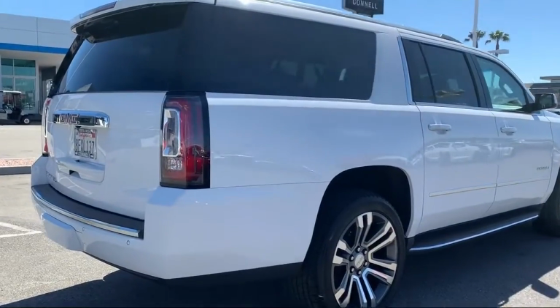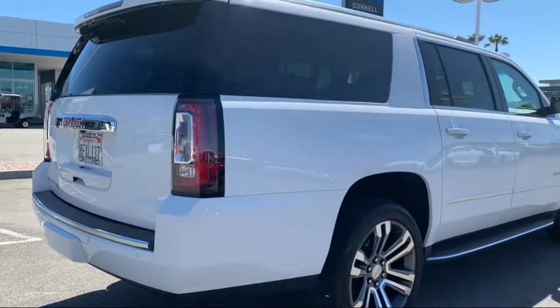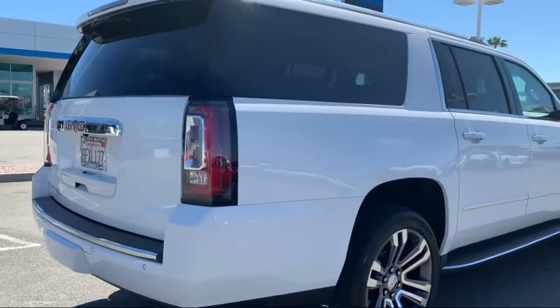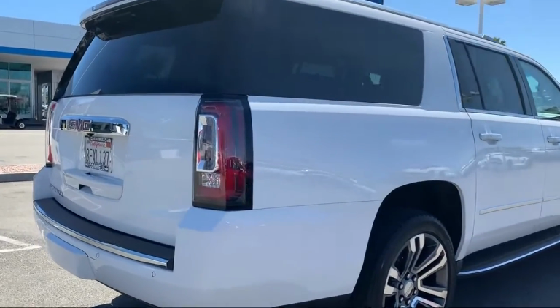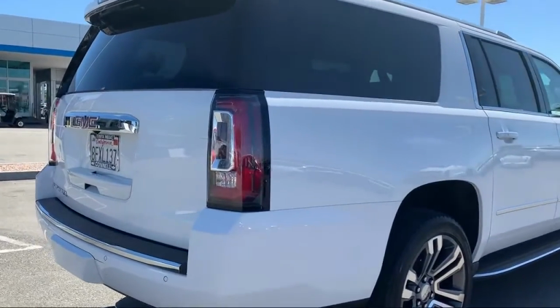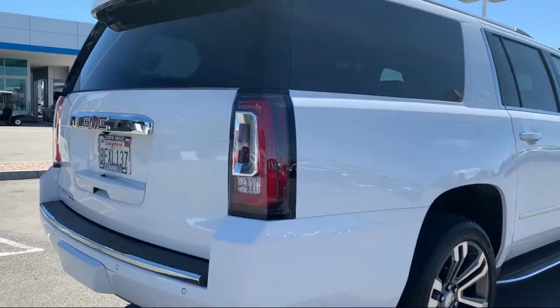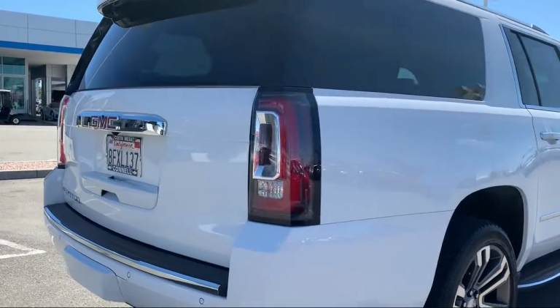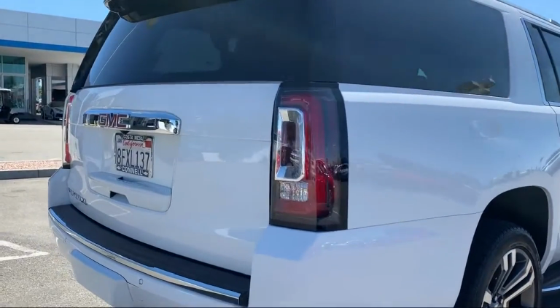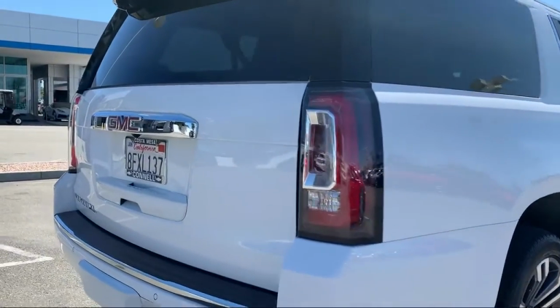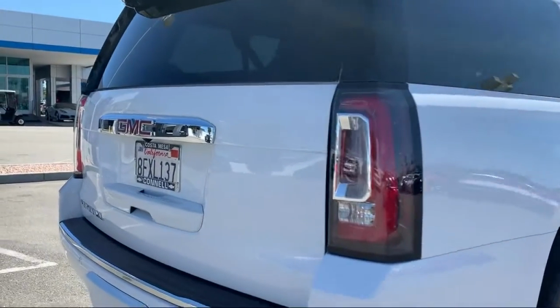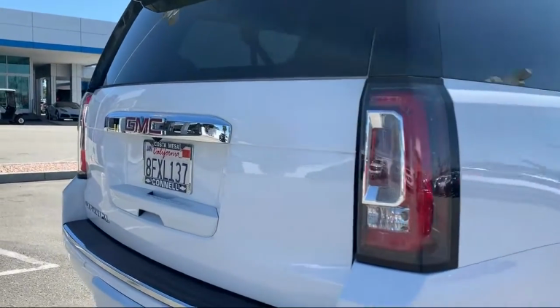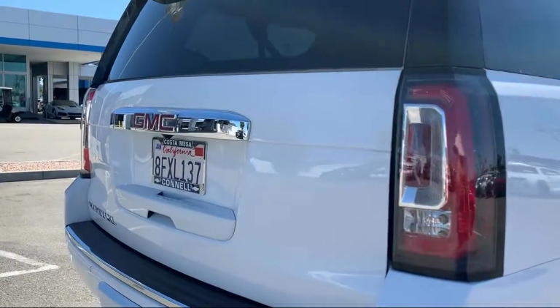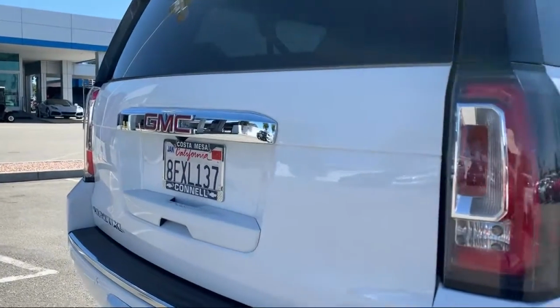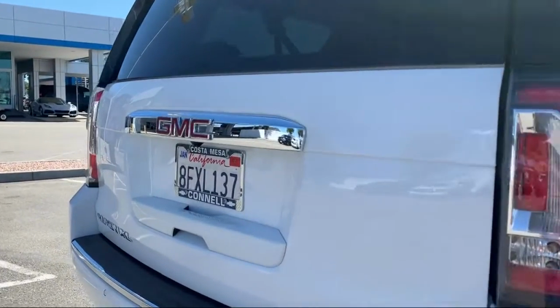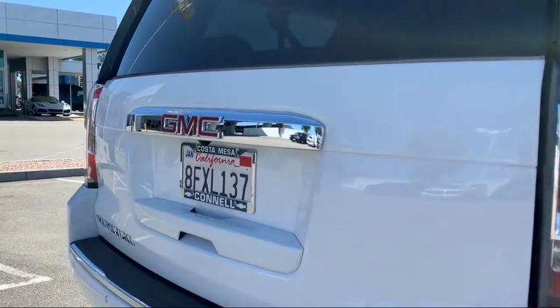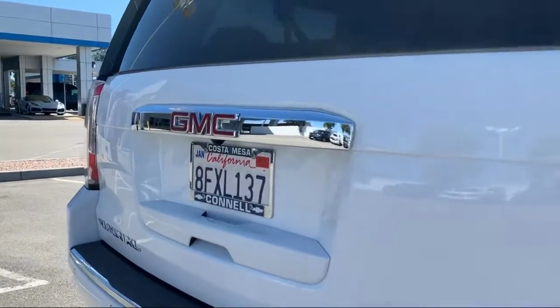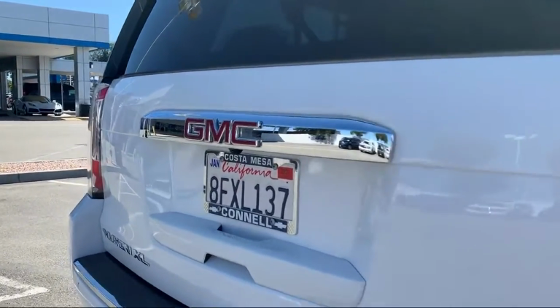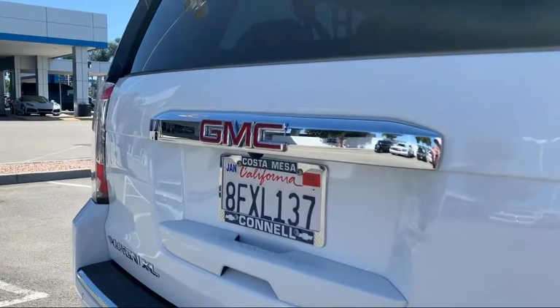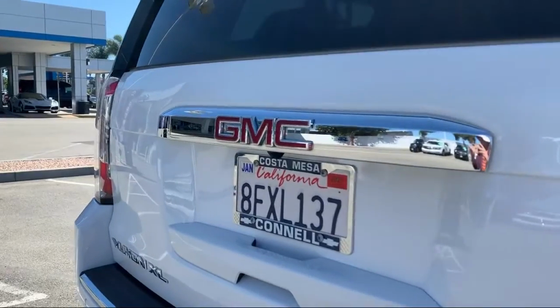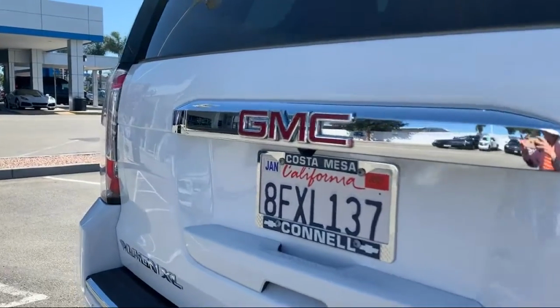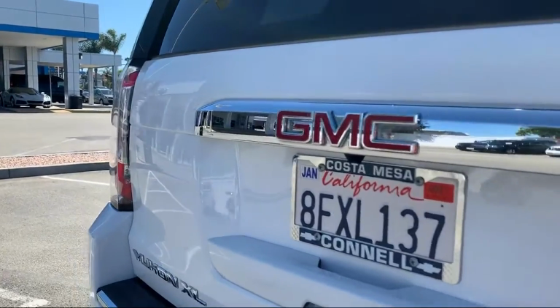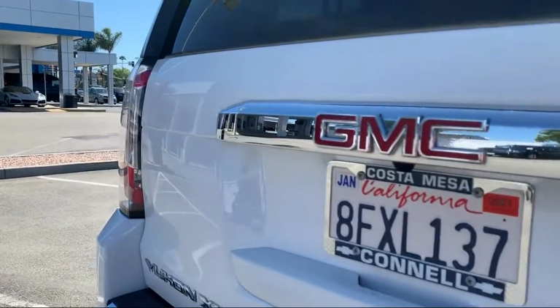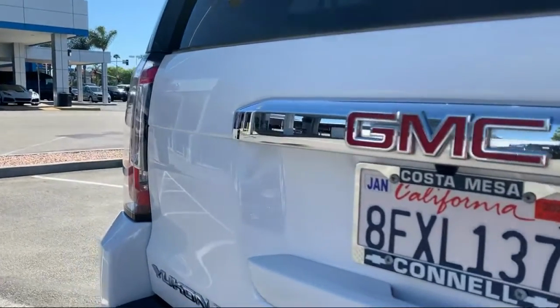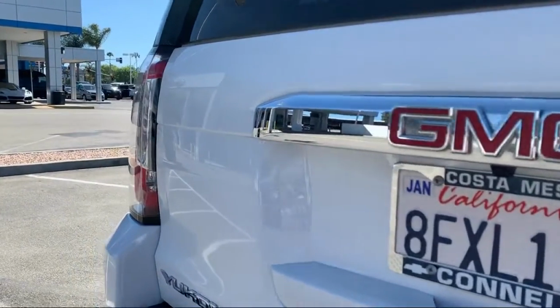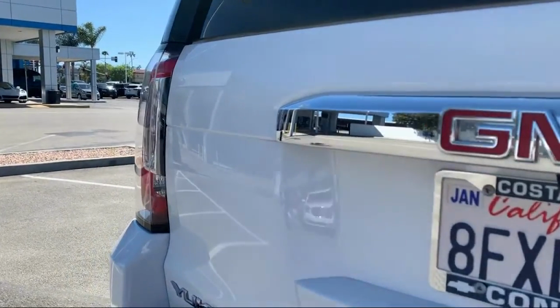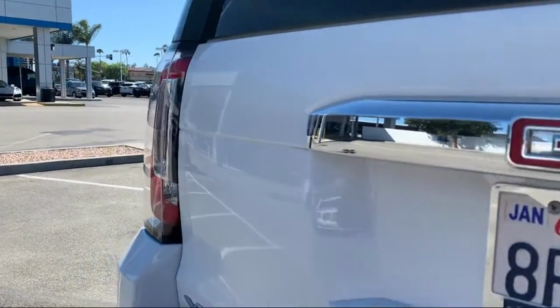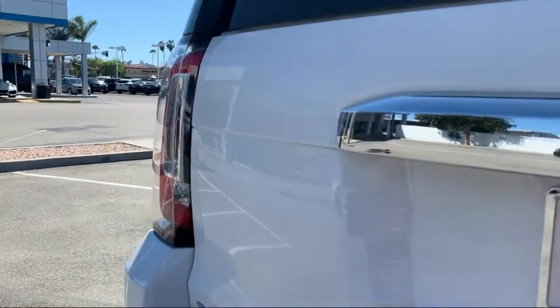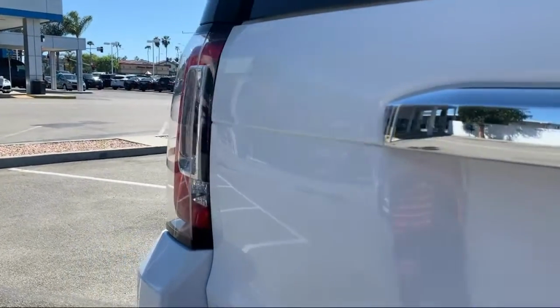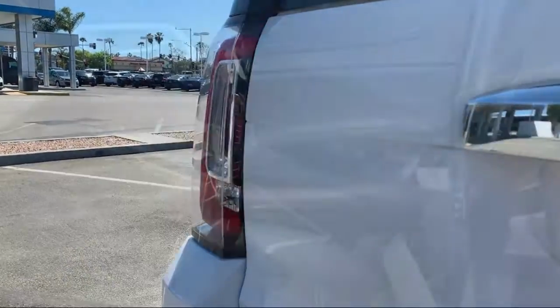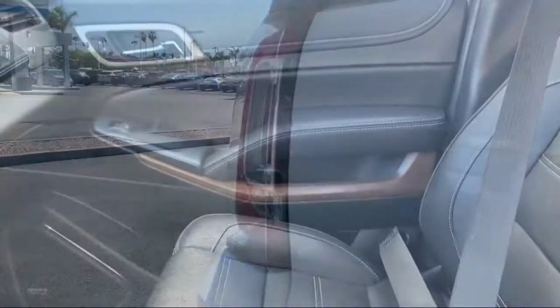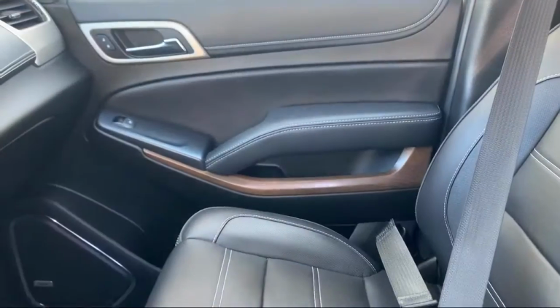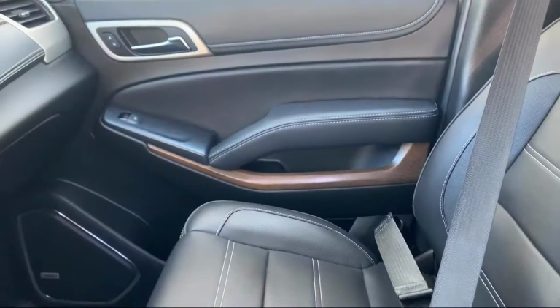It also features navigation, lane departure warning, rain-sensitive windshield wipers, and has less than 10,000 miles on the odometer.